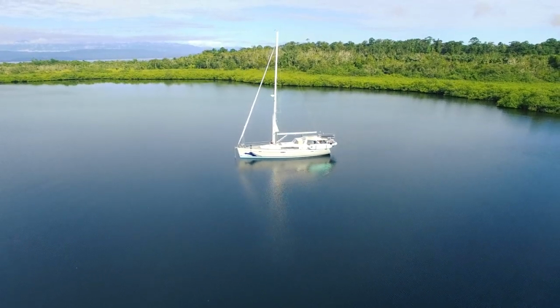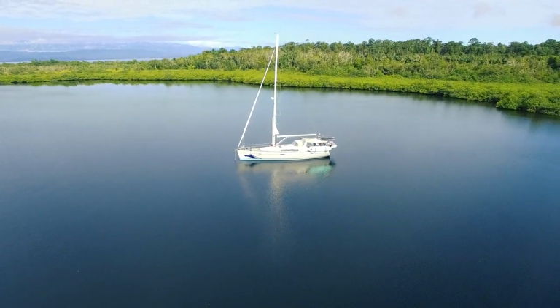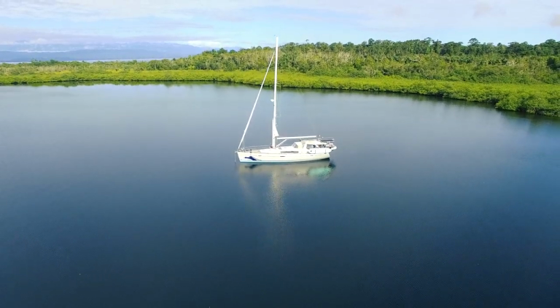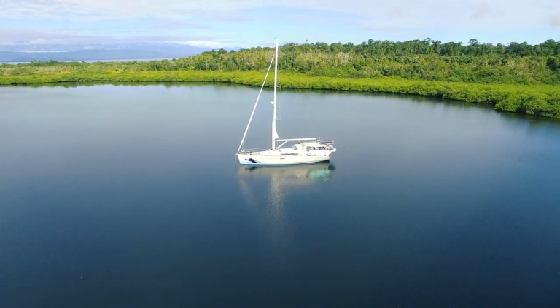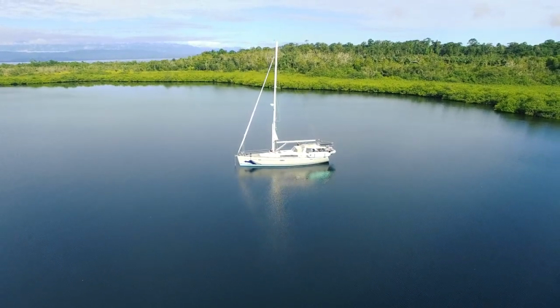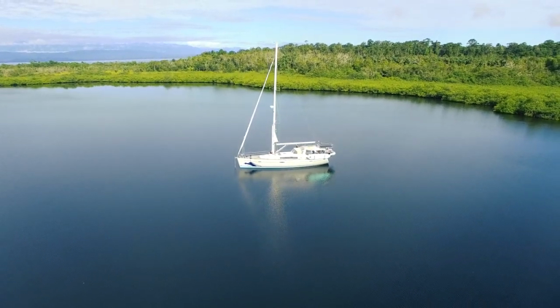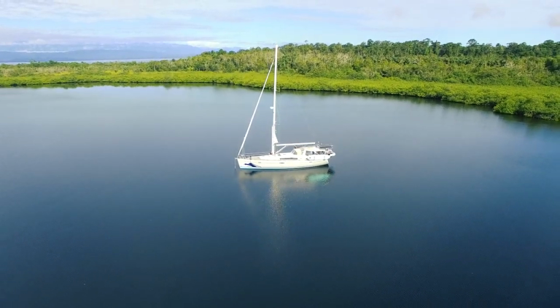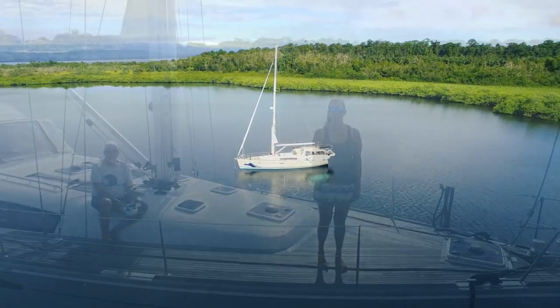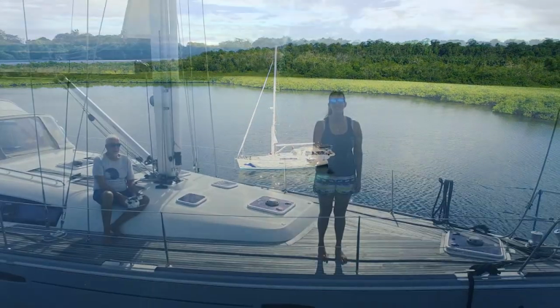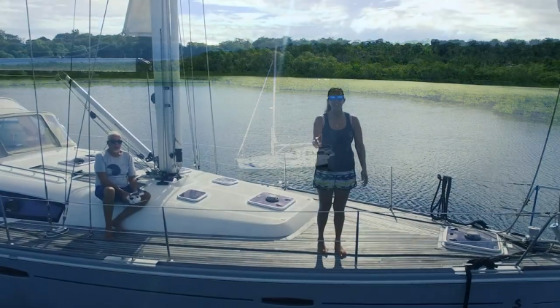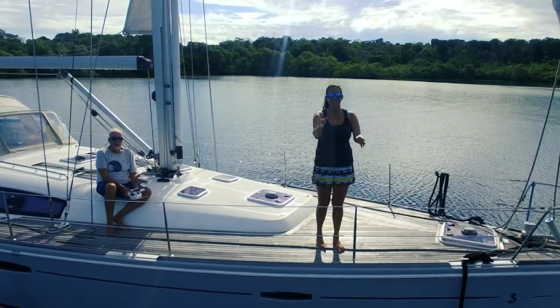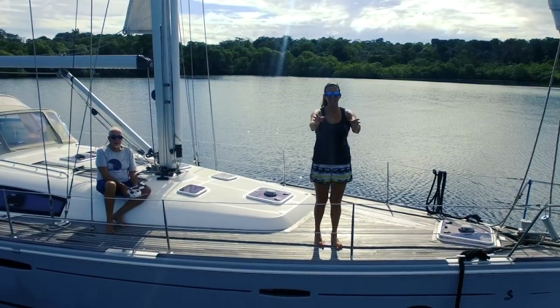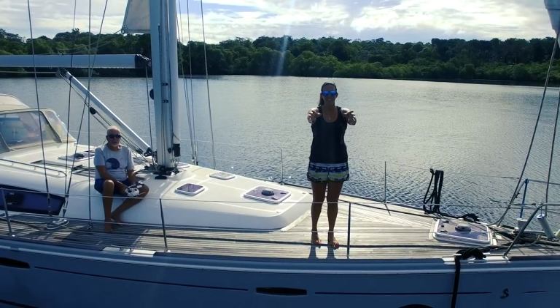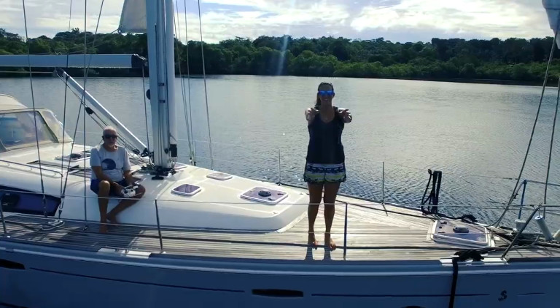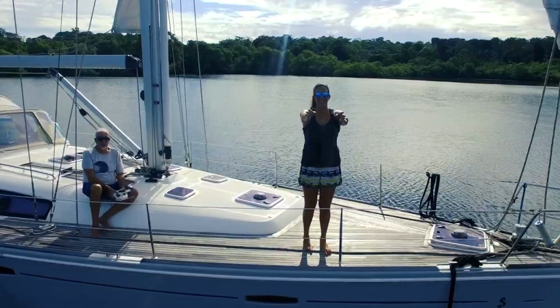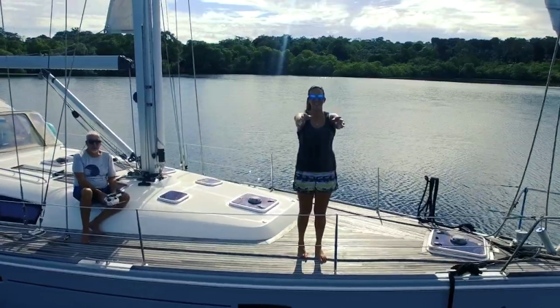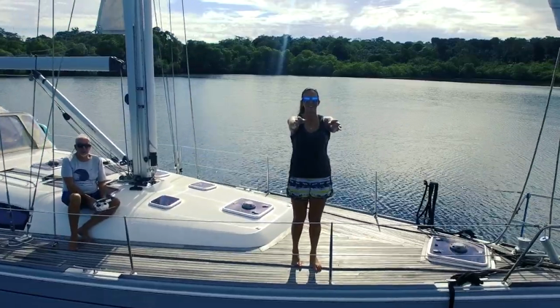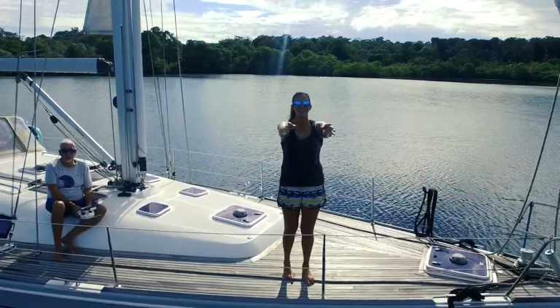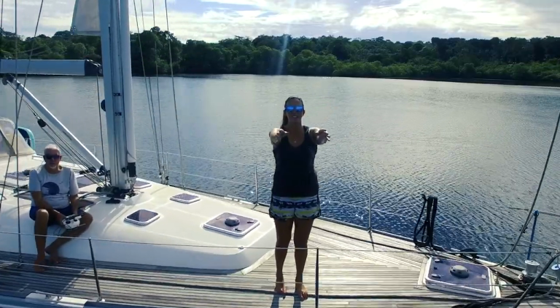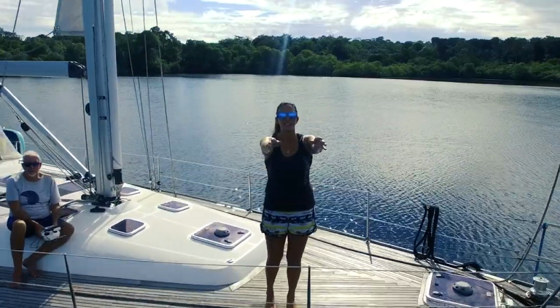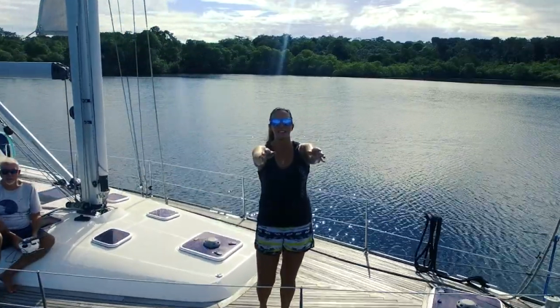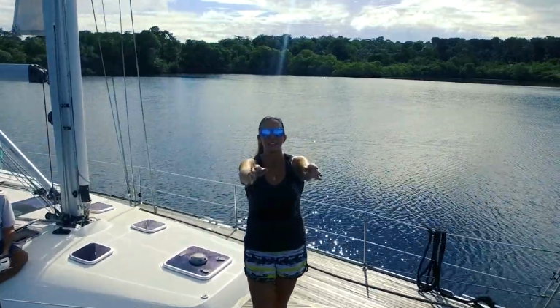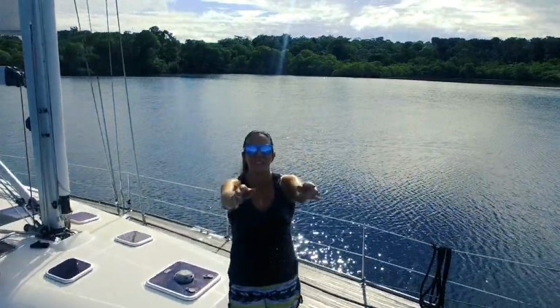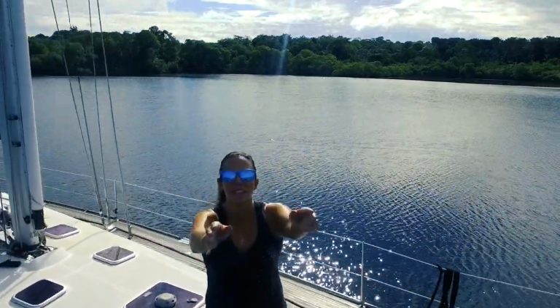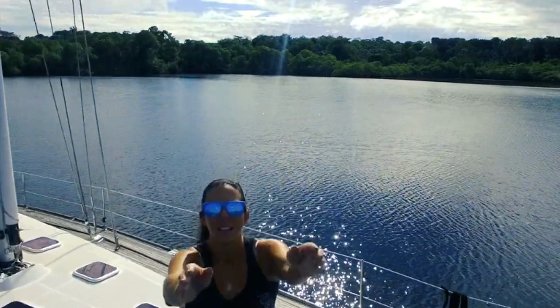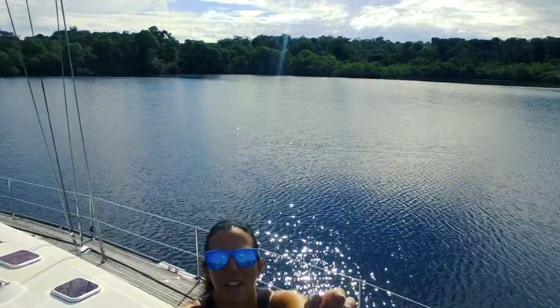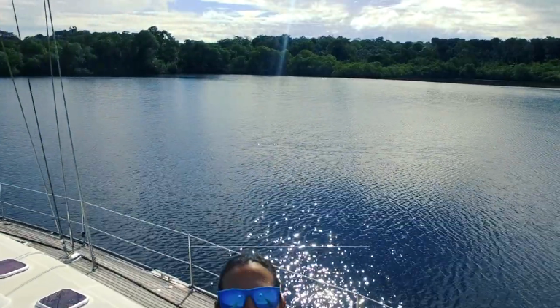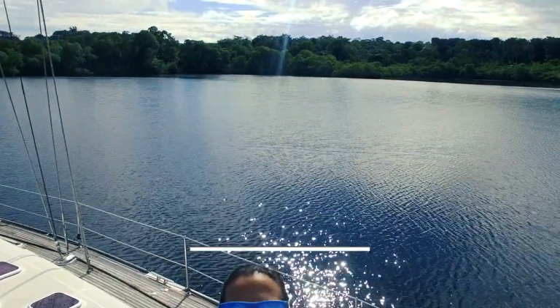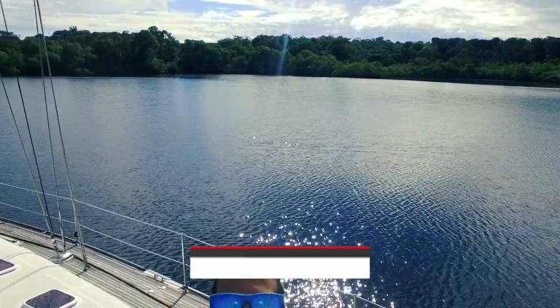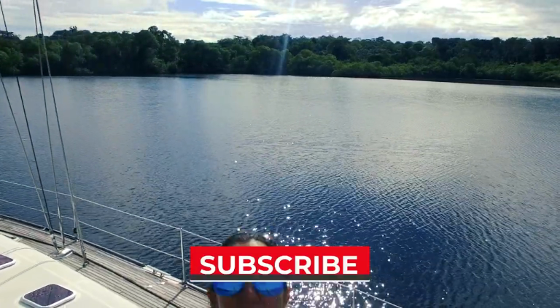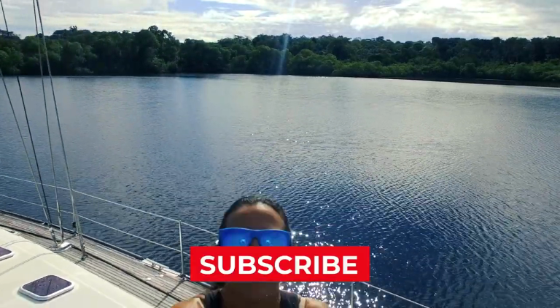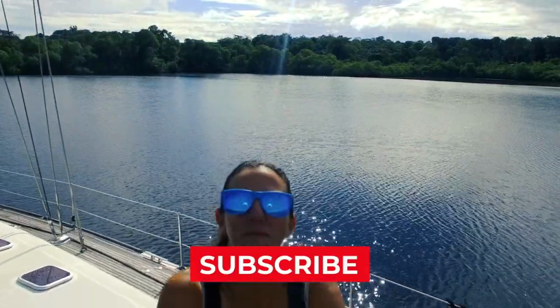Time to bring home the drone, pull up the anchor and do some gunk-holing here in Bocas del Toro. Our next stop: Gallego K.